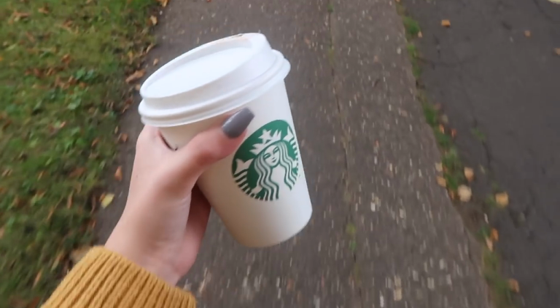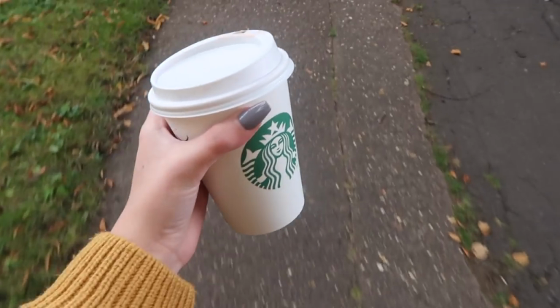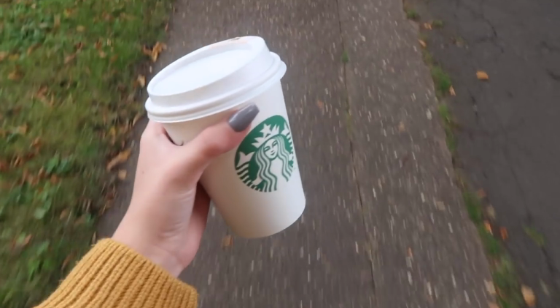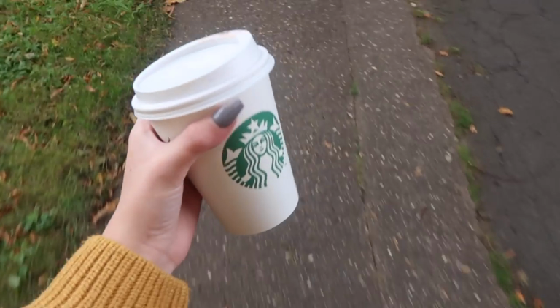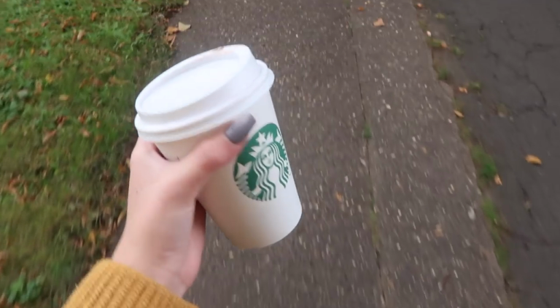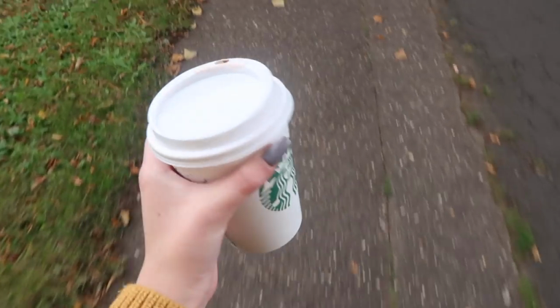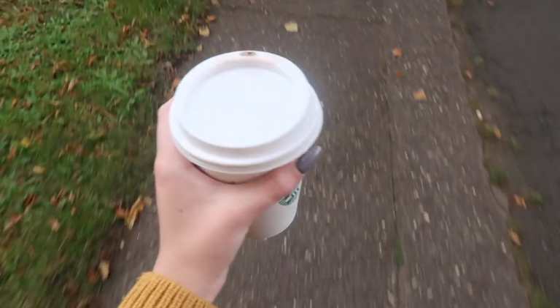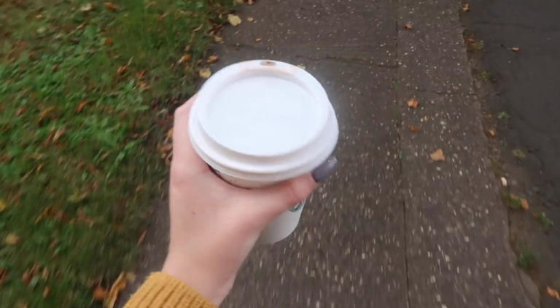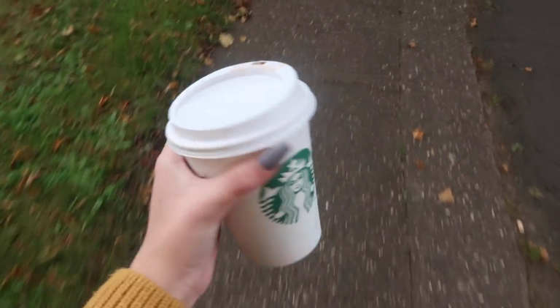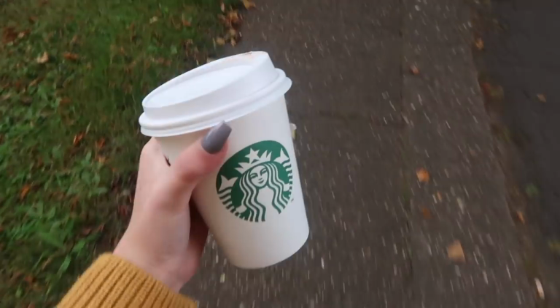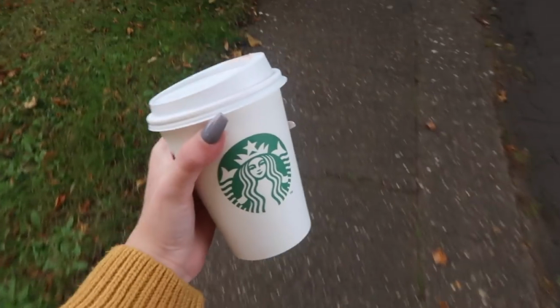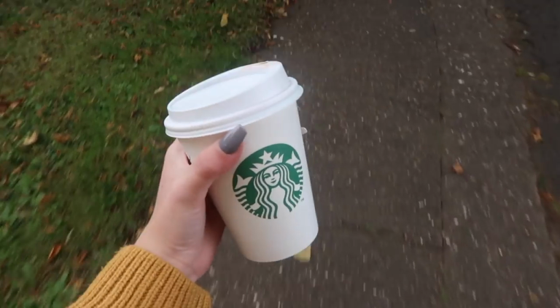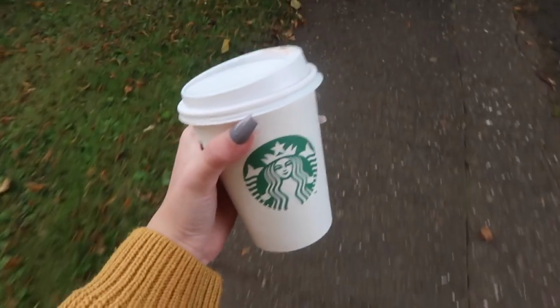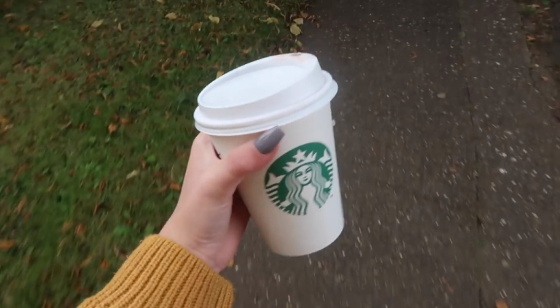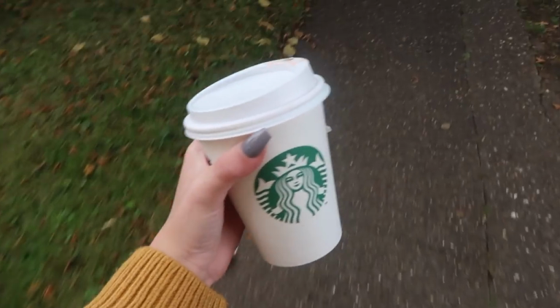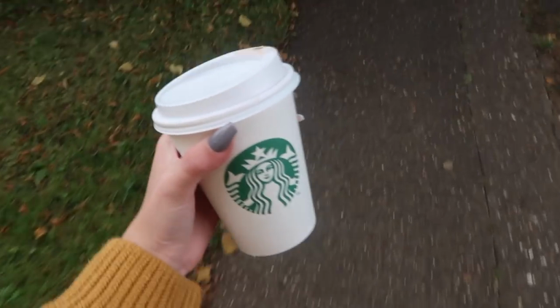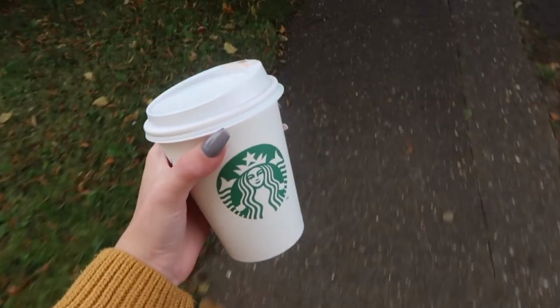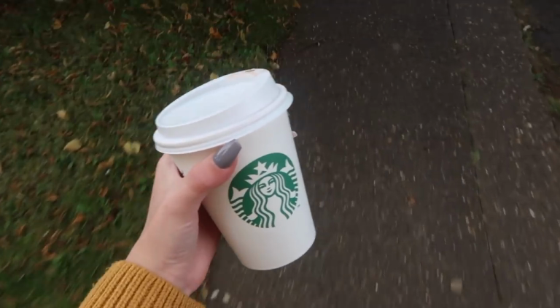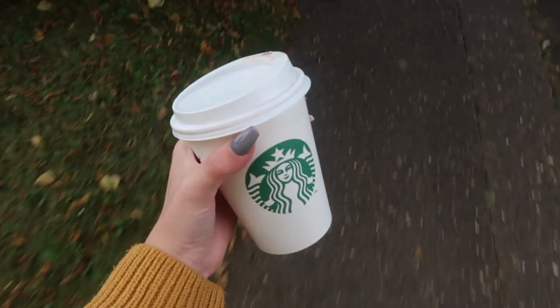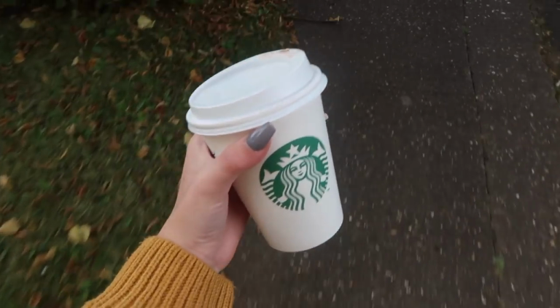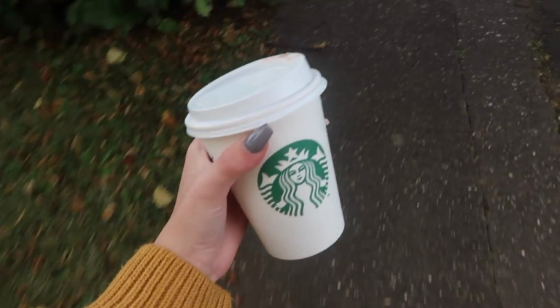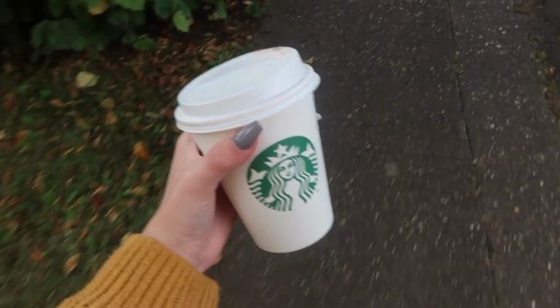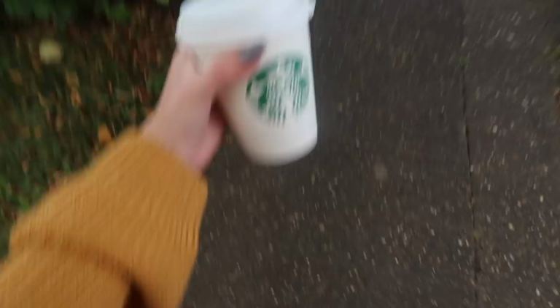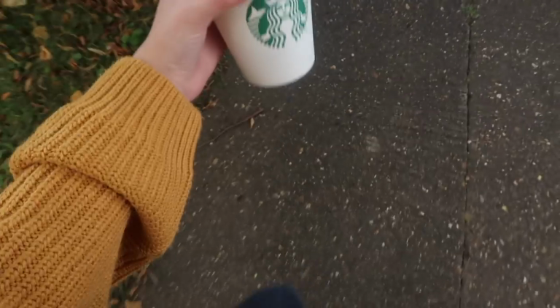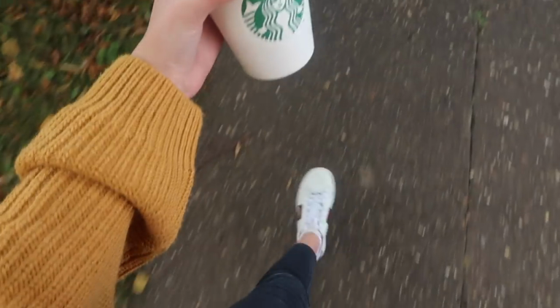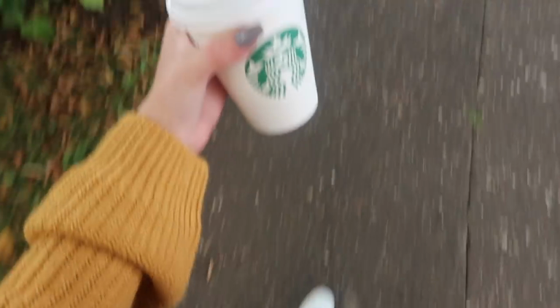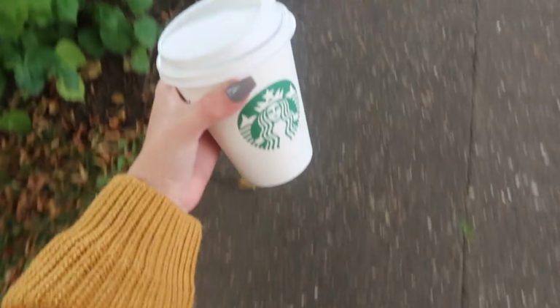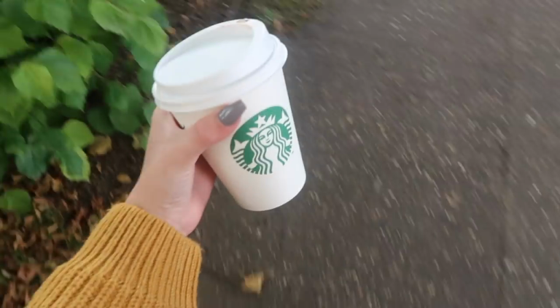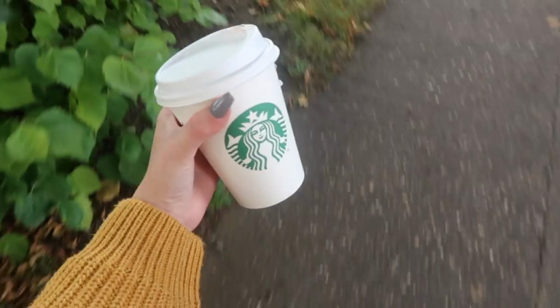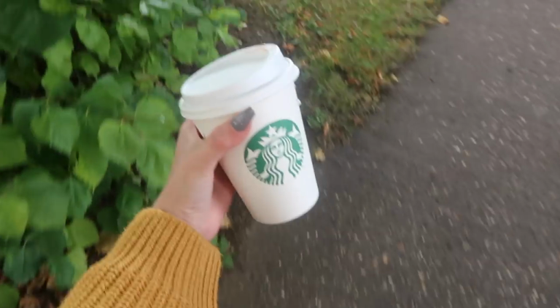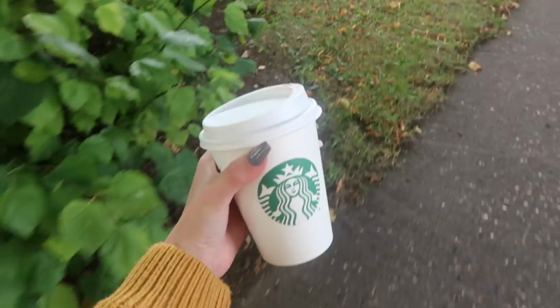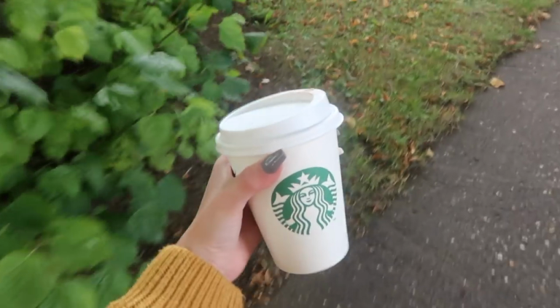Cheeky Starbucks run - just on my way to film a video and thought I'd get a drink. Got a classic hot chocolate just to go in my jumper, shoes and all.